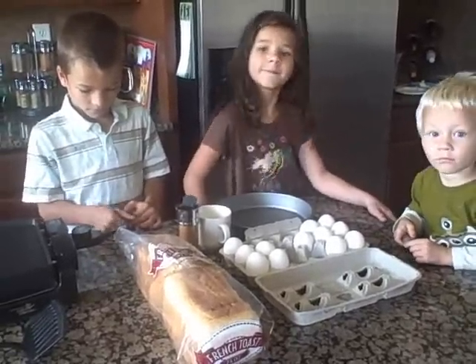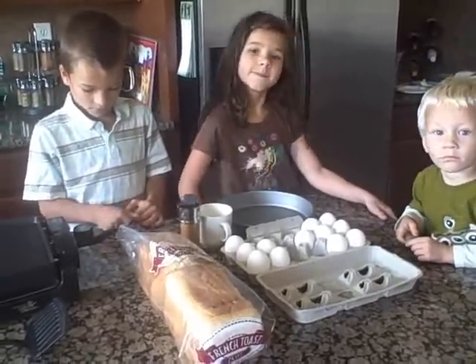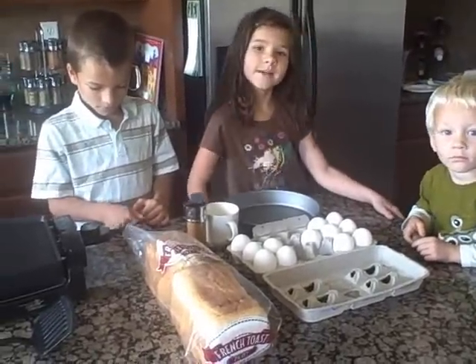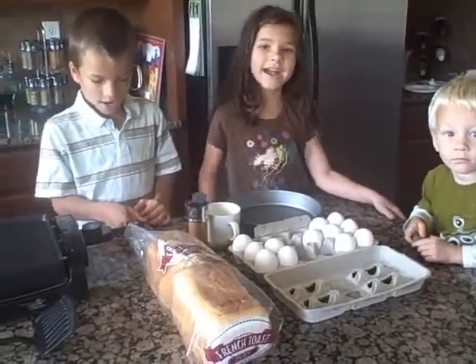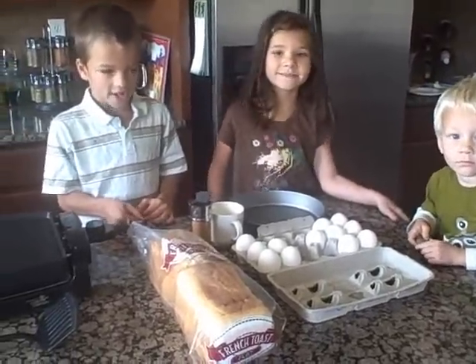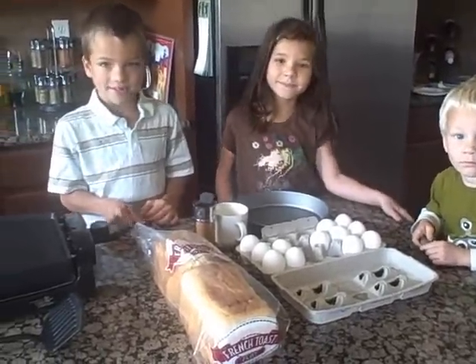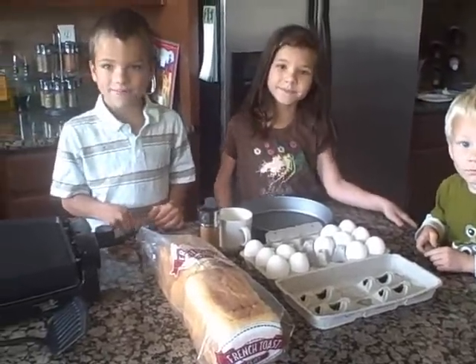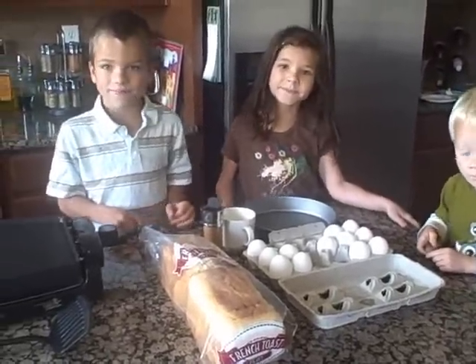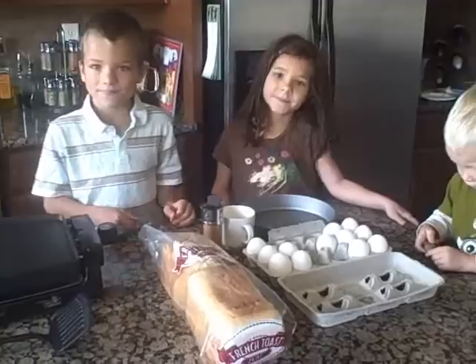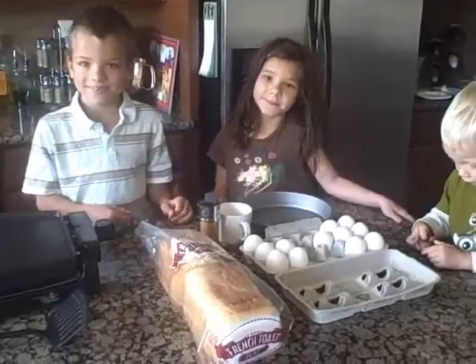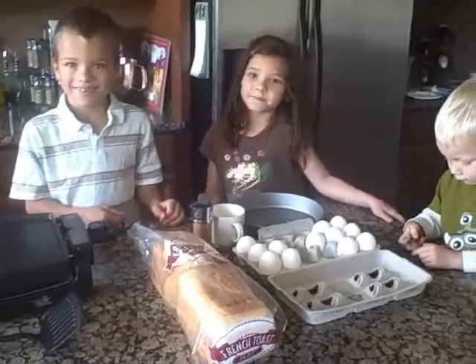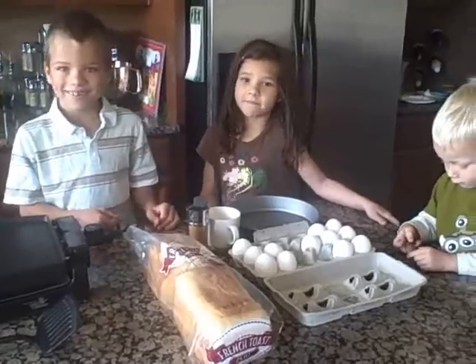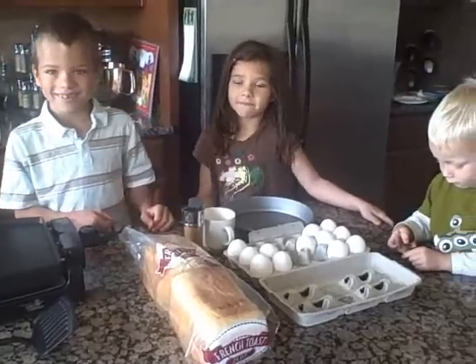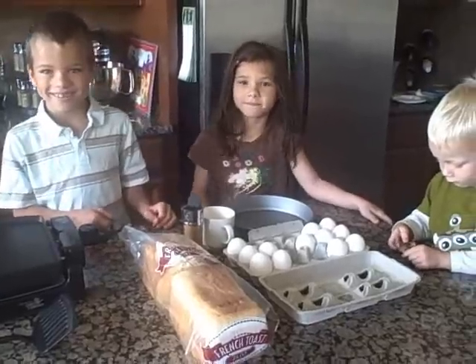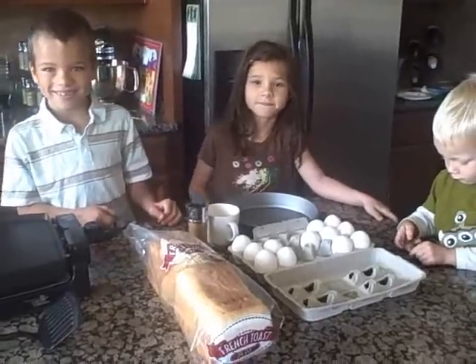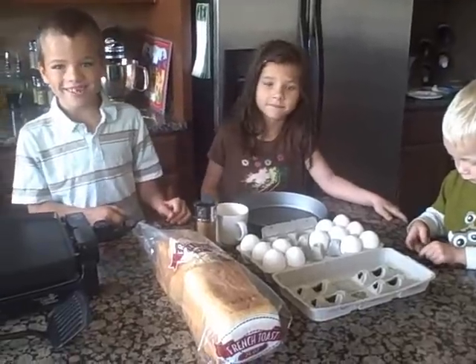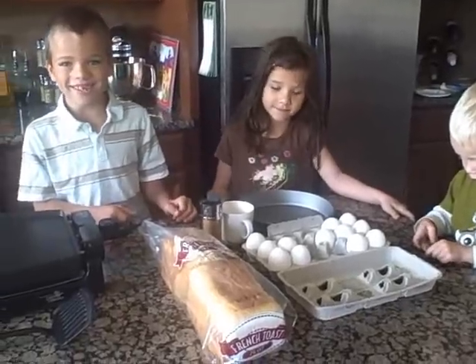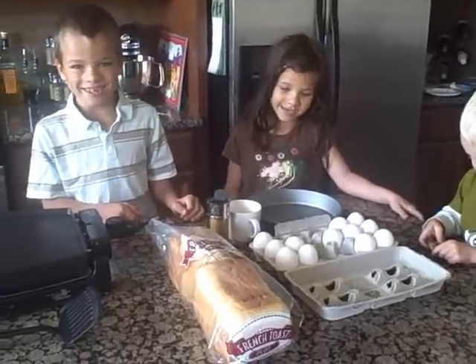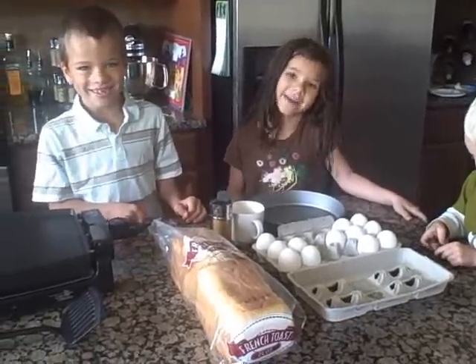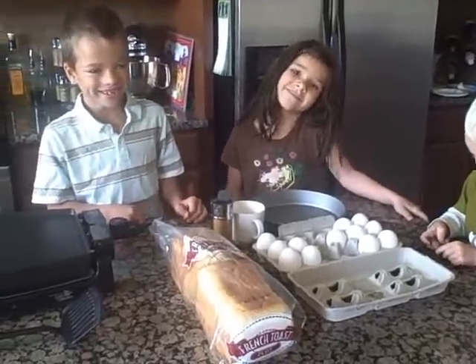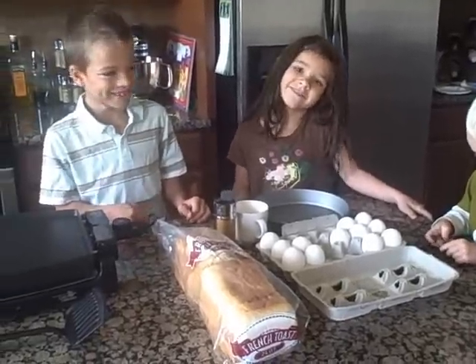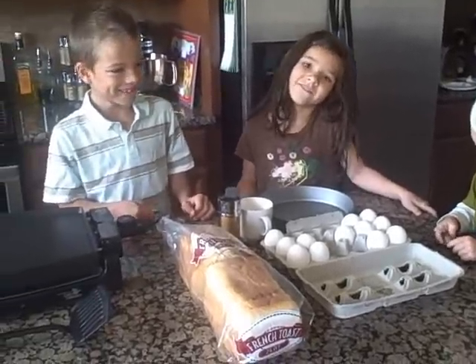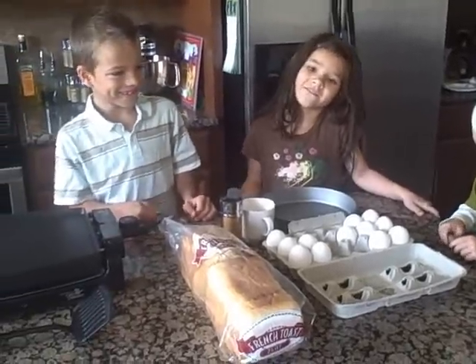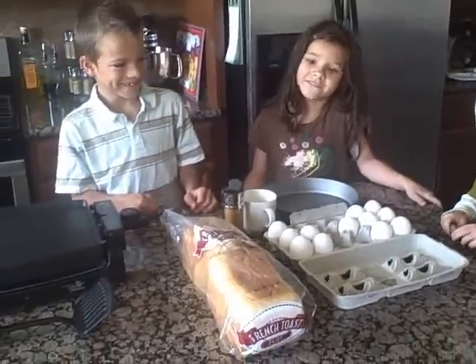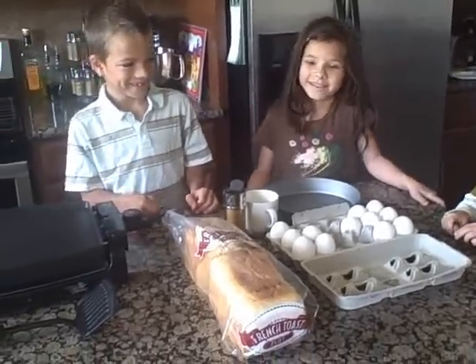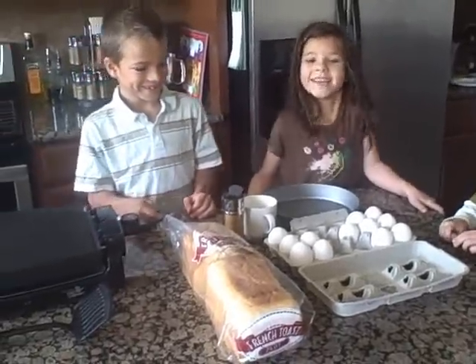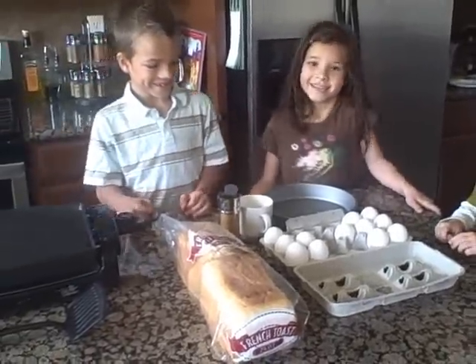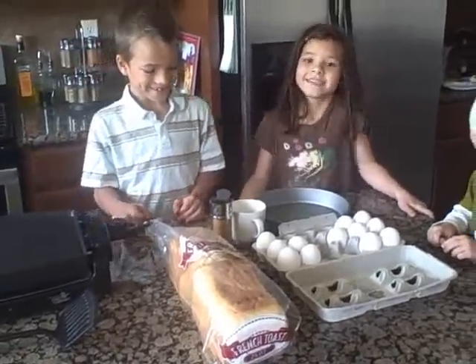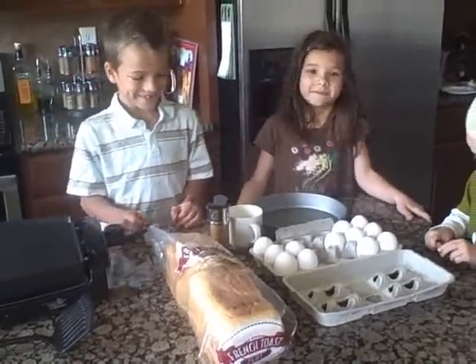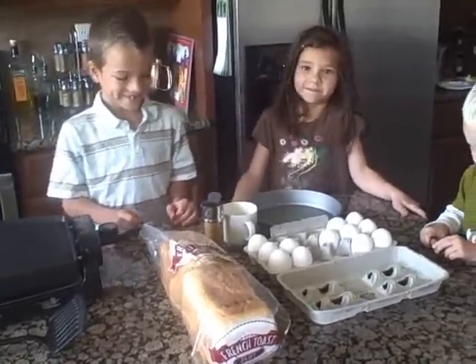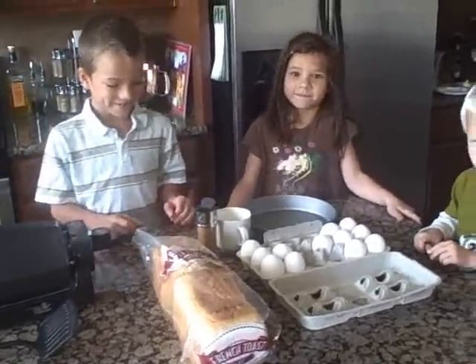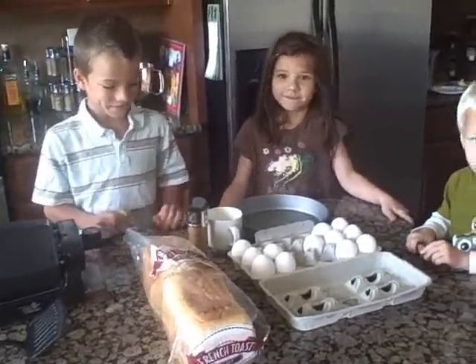Hi guys. Hi. So you ready? Yeah. You think you can do this? Yeah. I know you can.